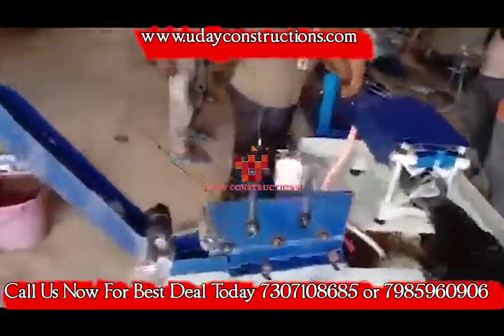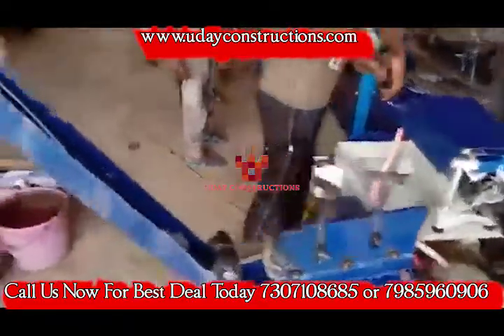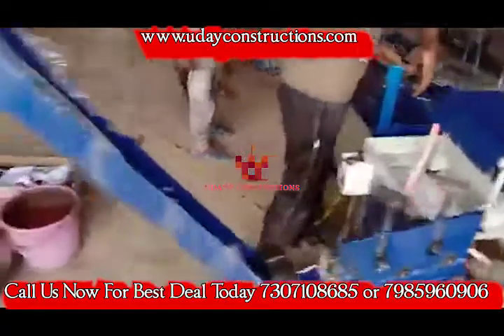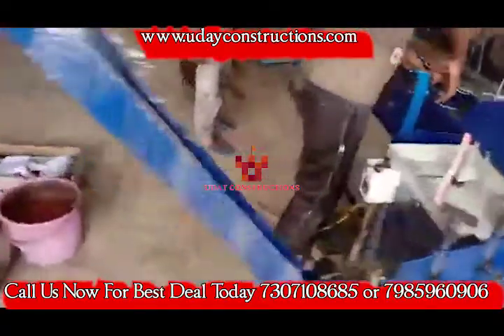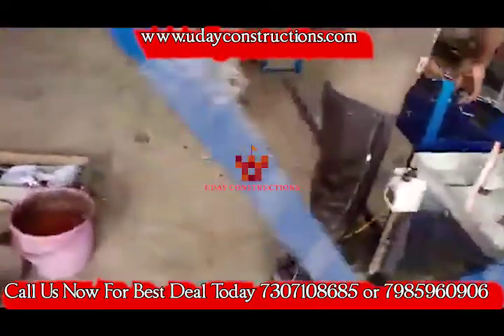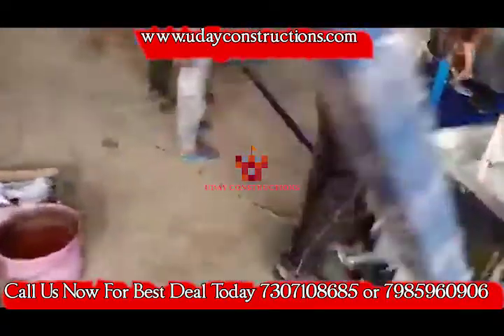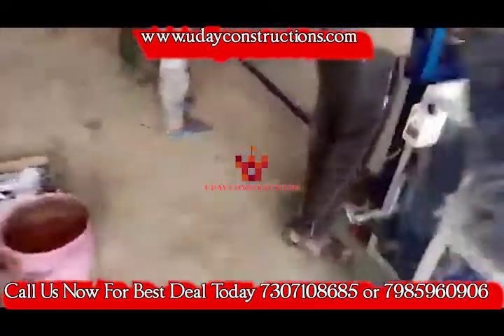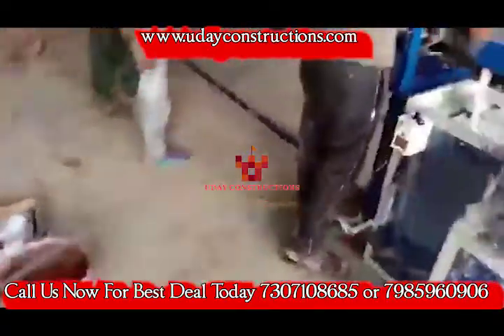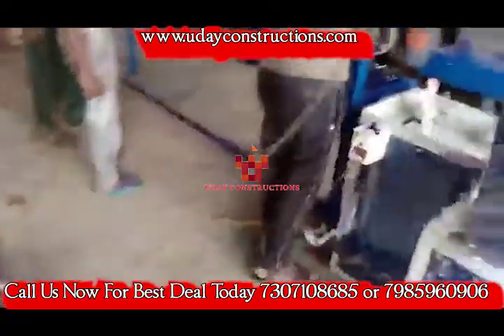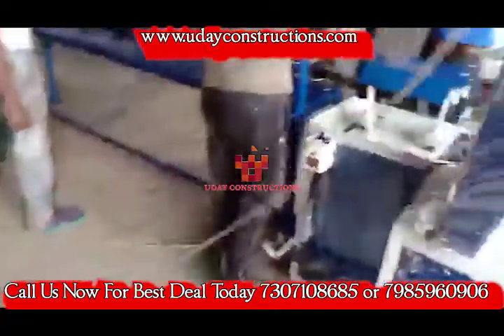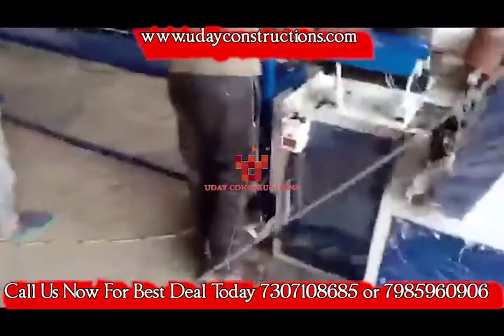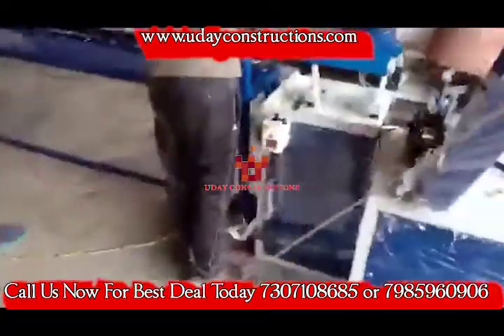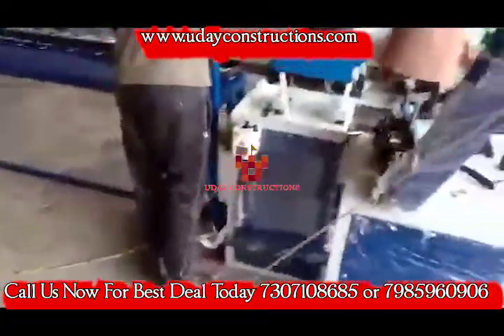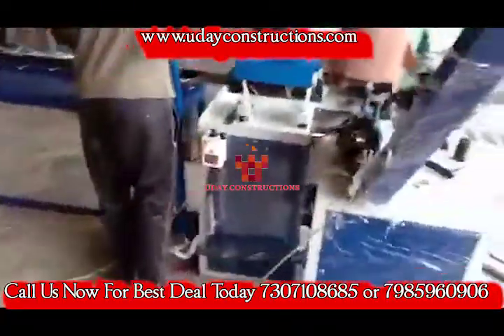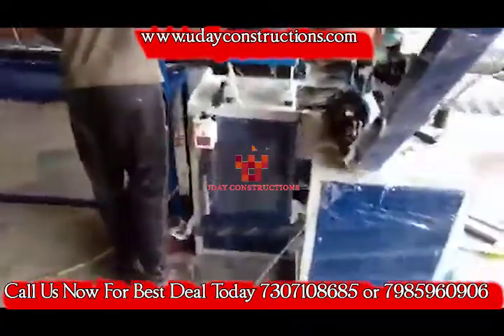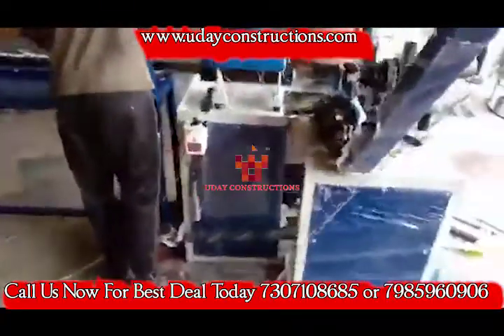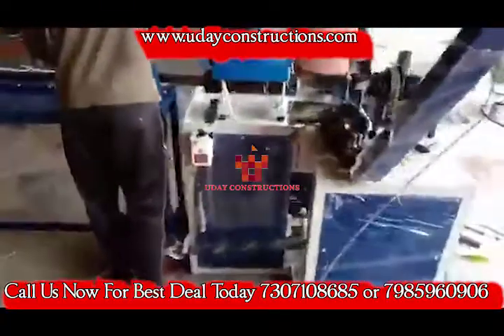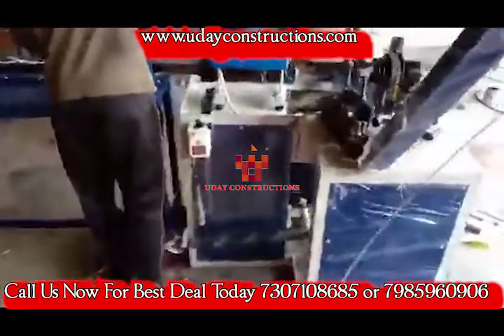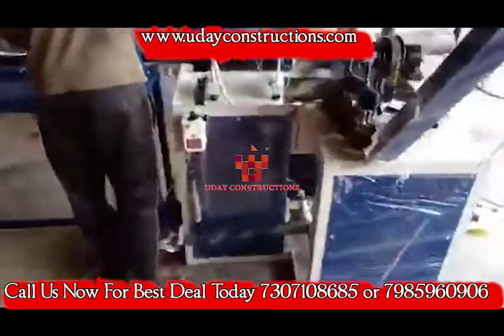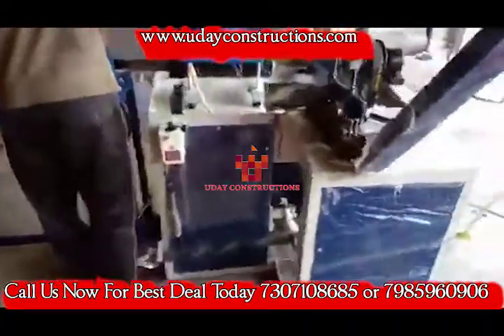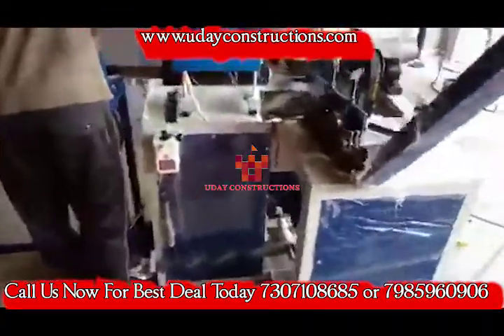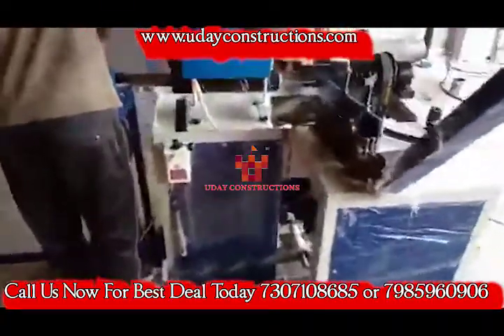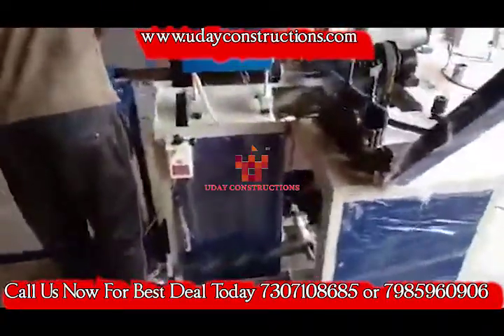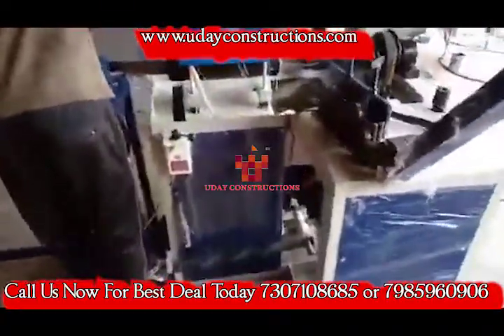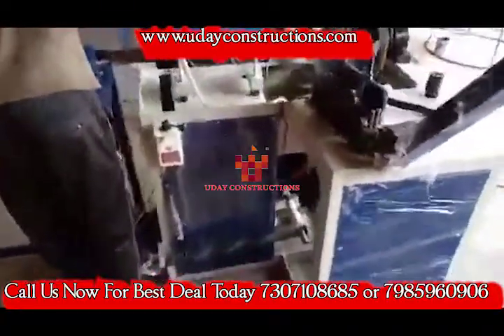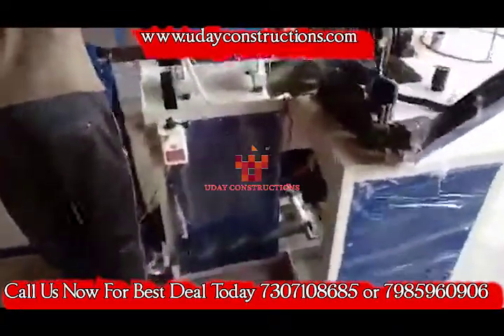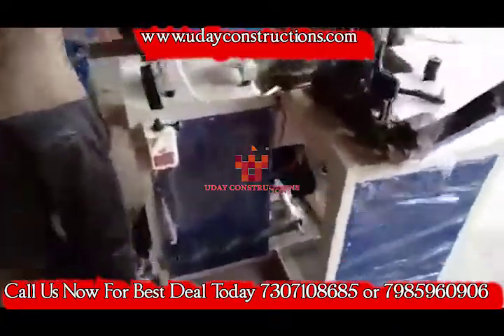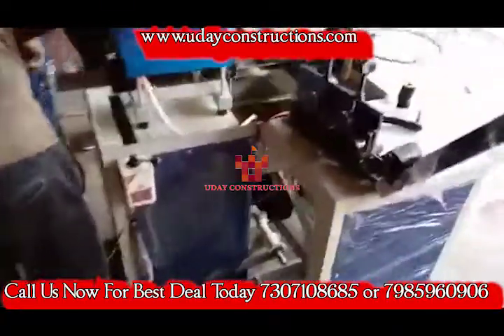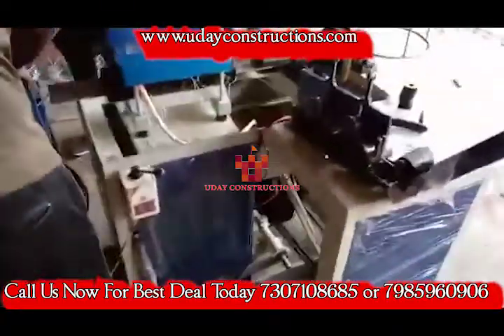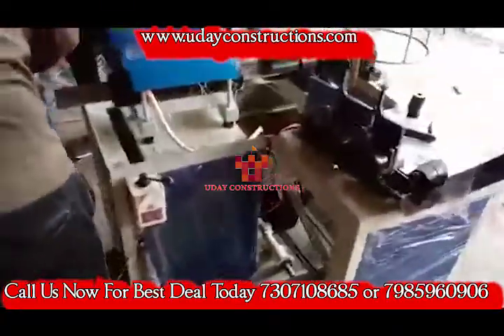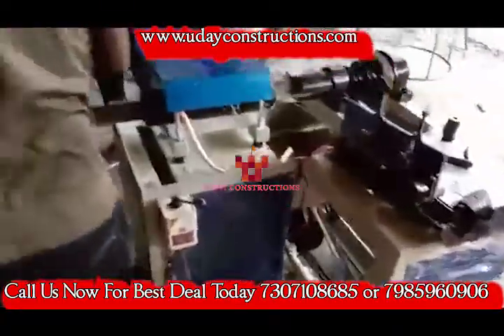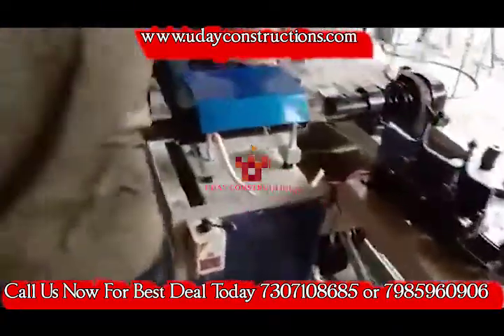If you want to do this, we will complete your needs. You can visit the website.